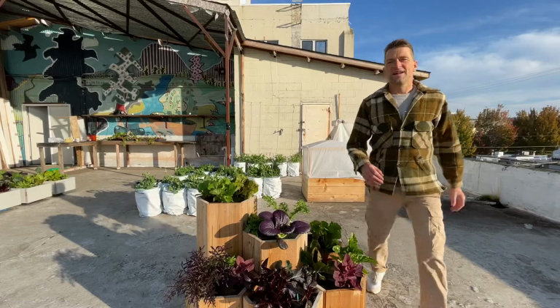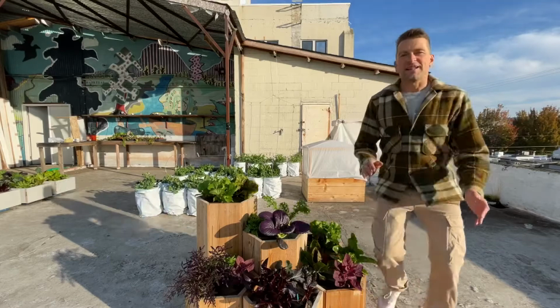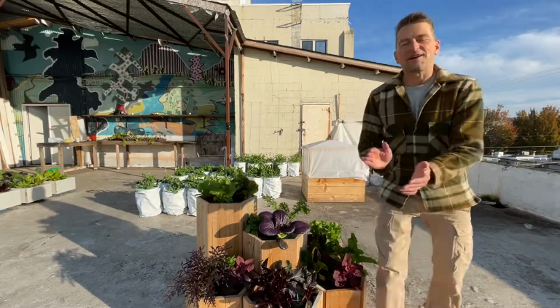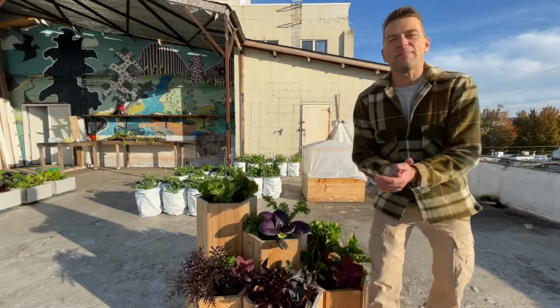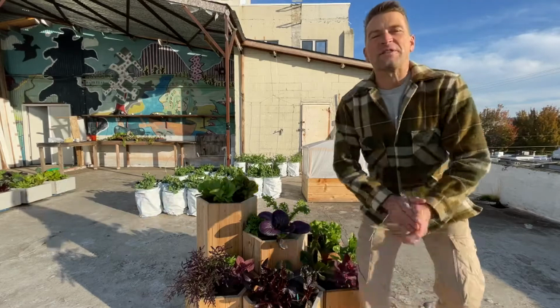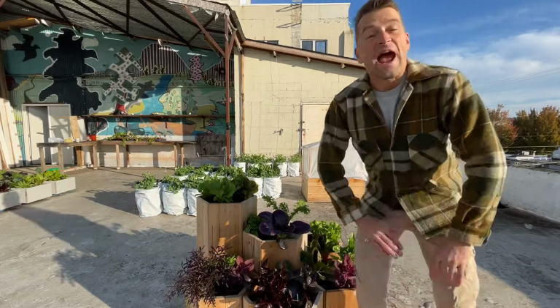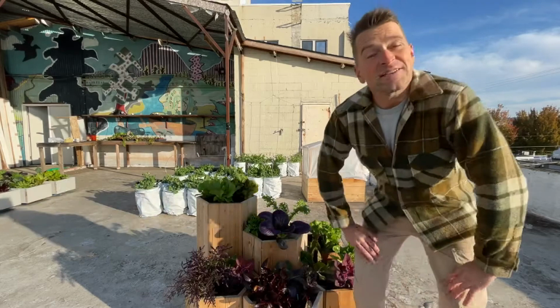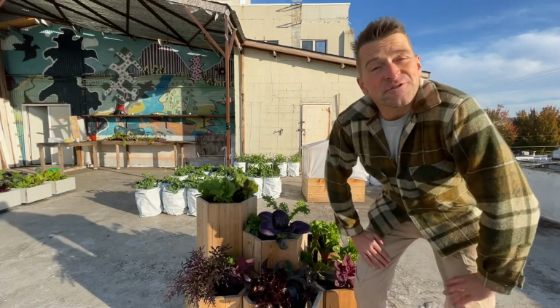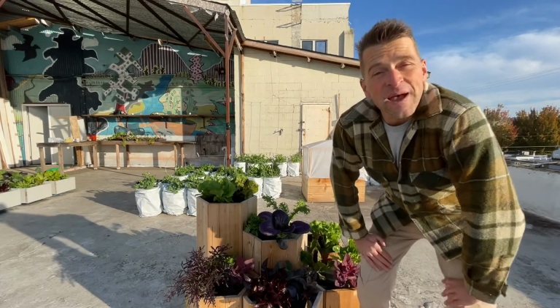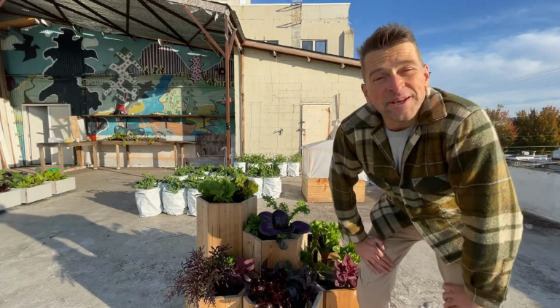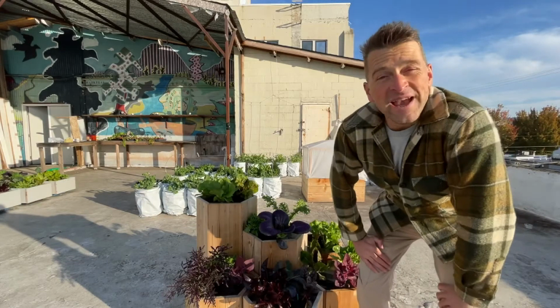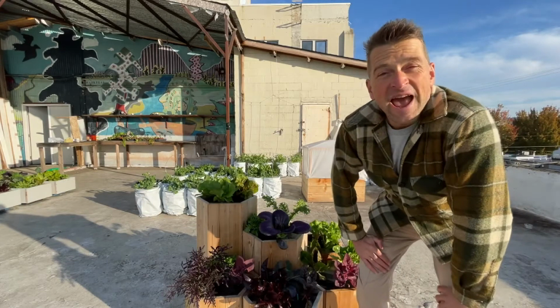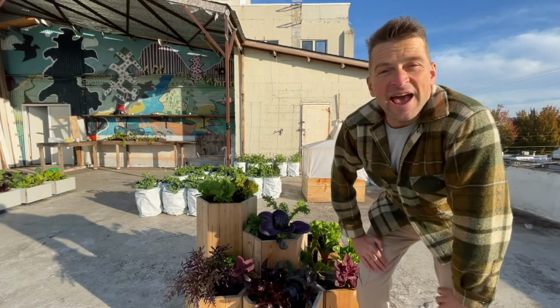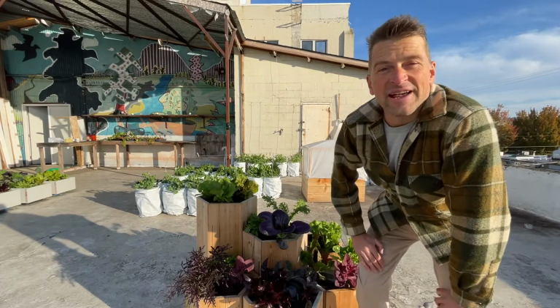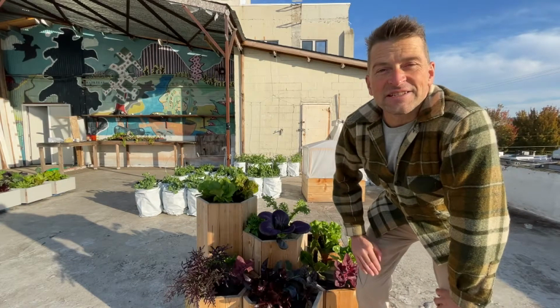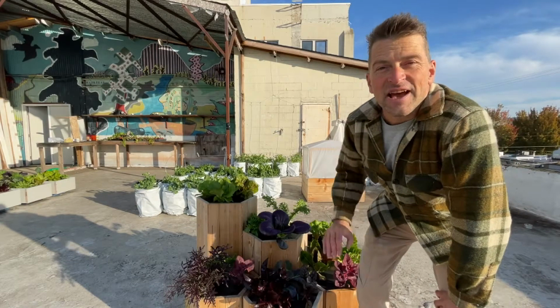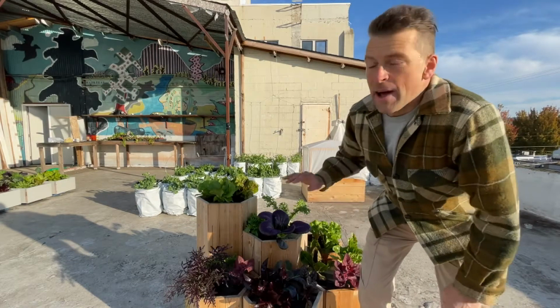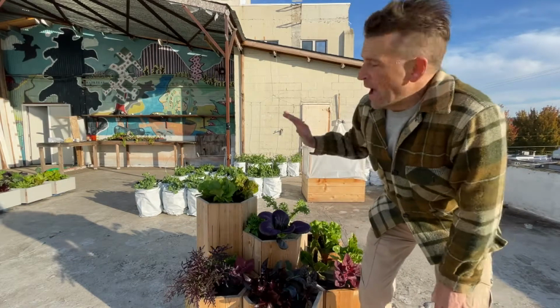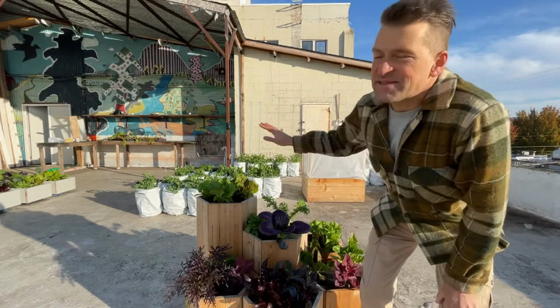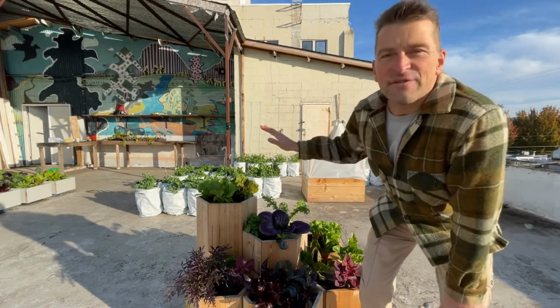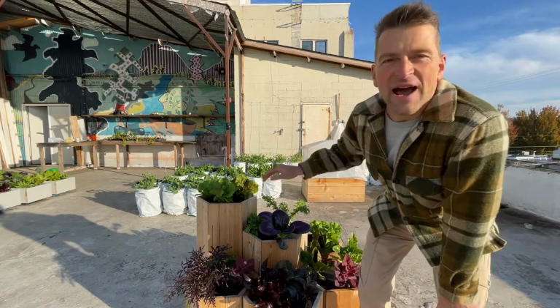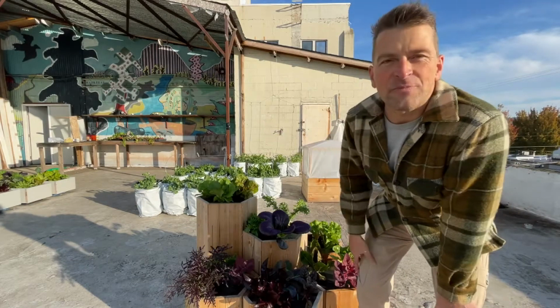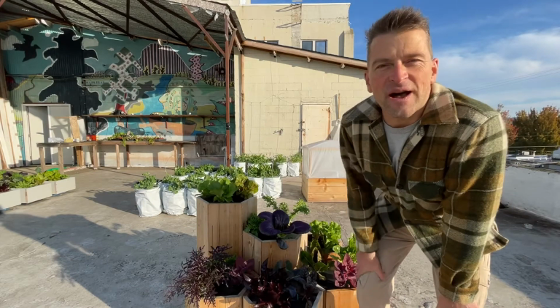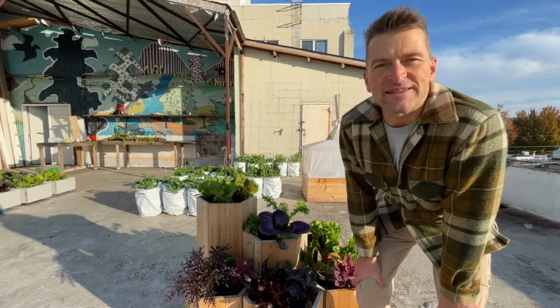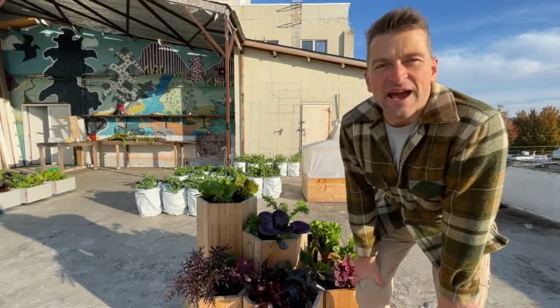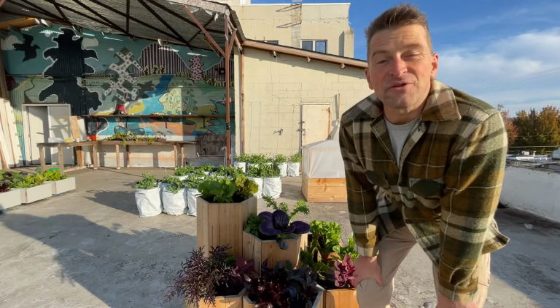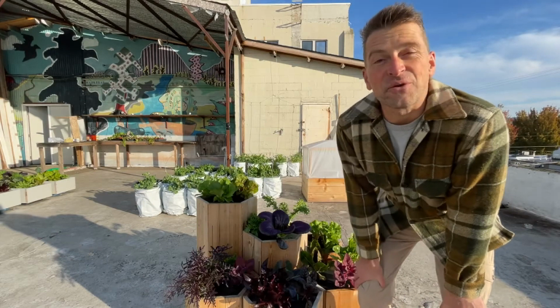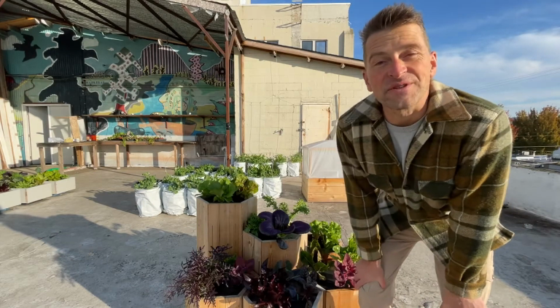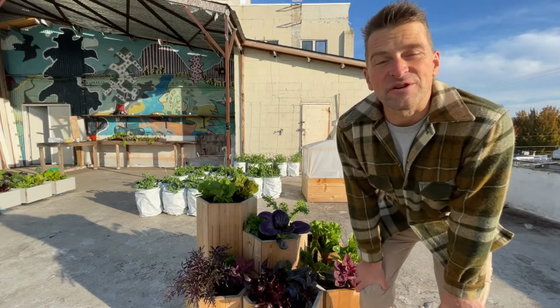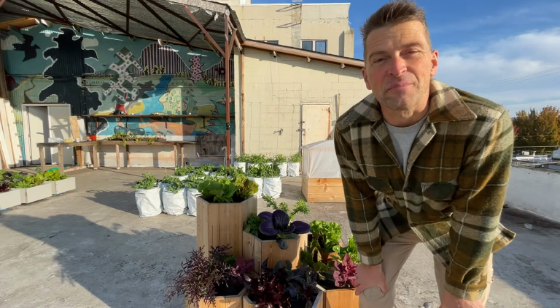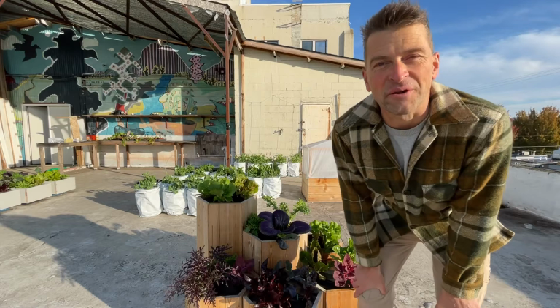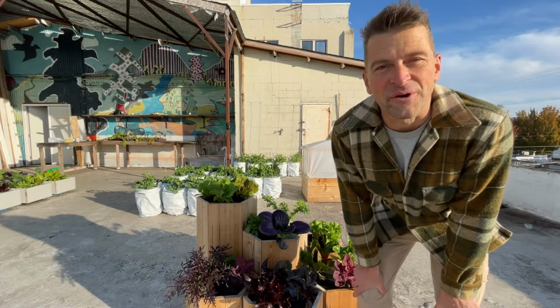Let's talk about the aster family and passive hydroponics outdoors here in Portland, Oregon.